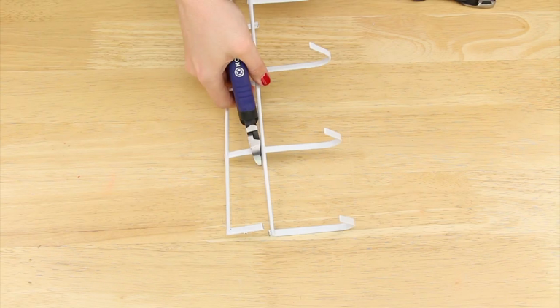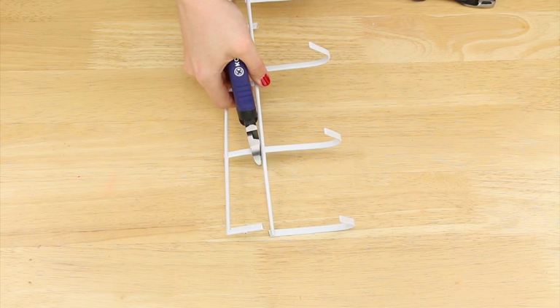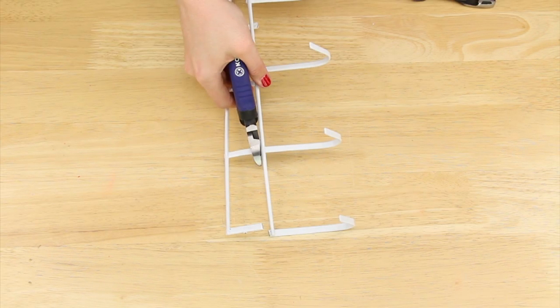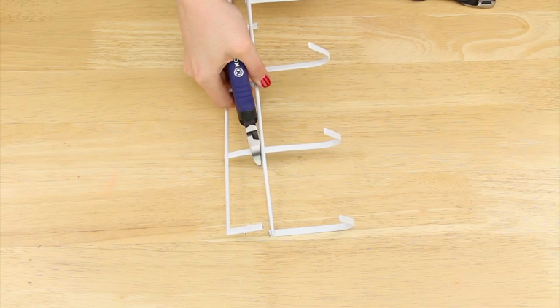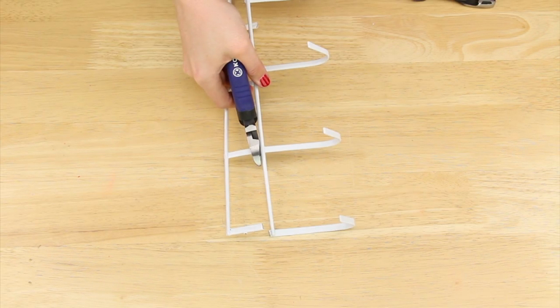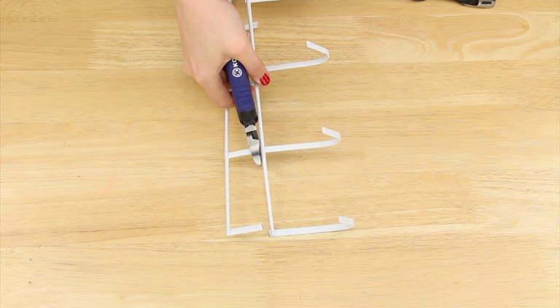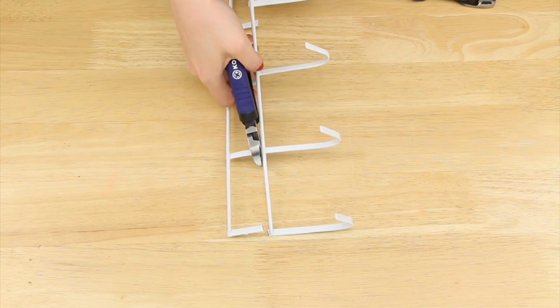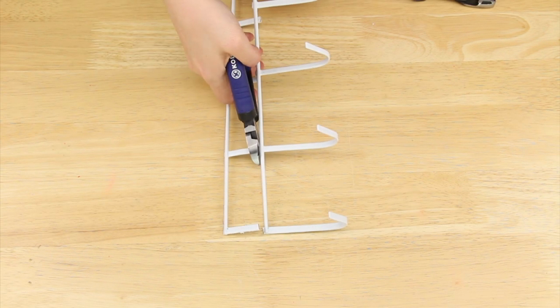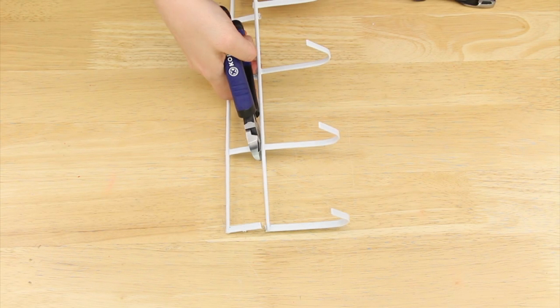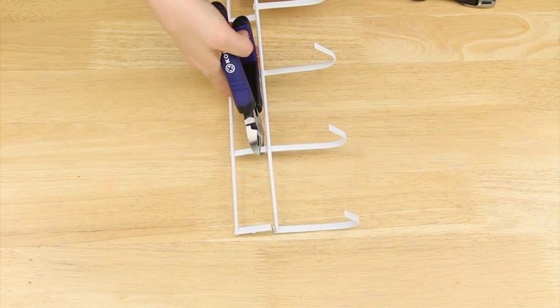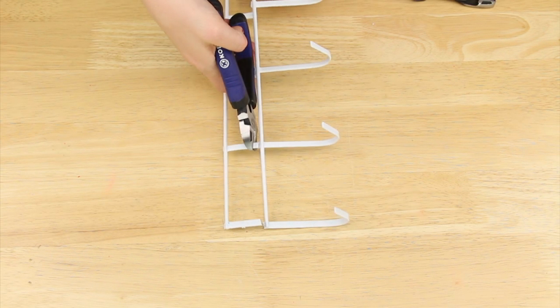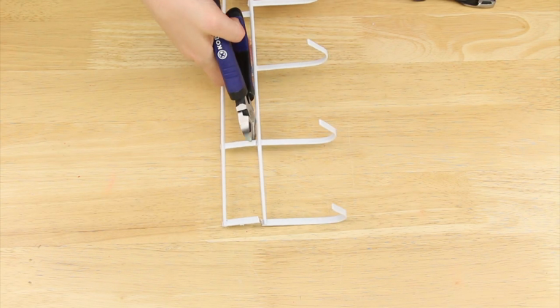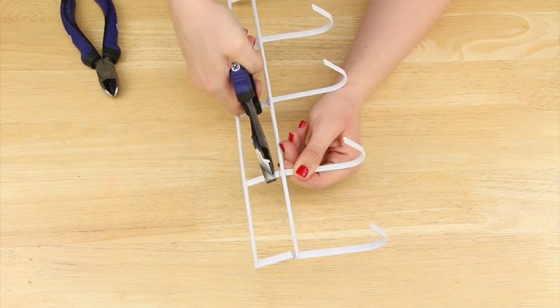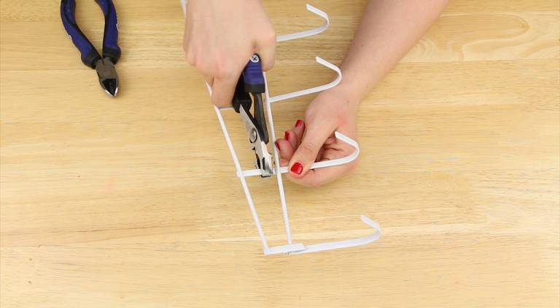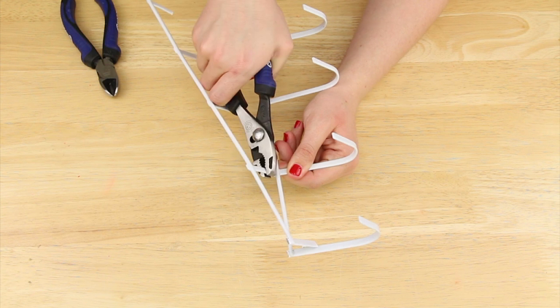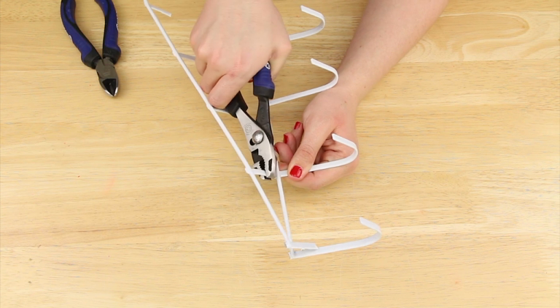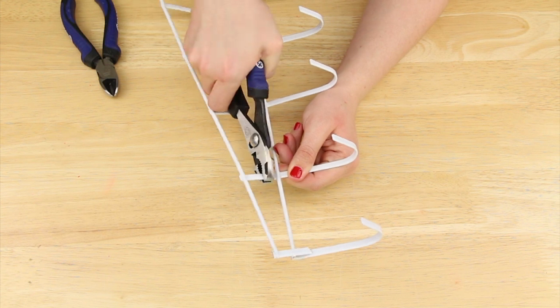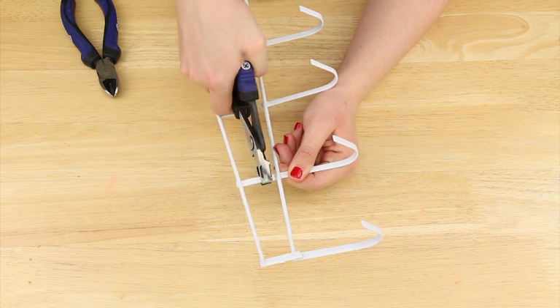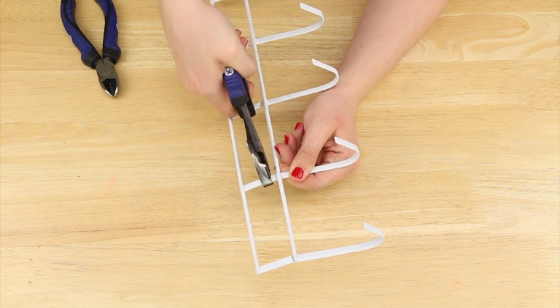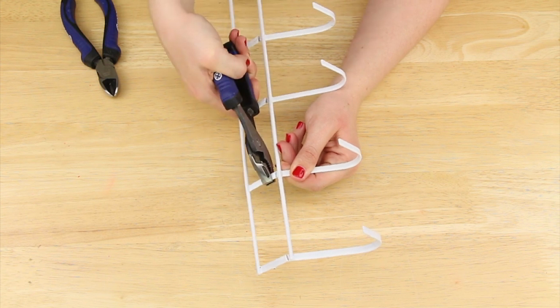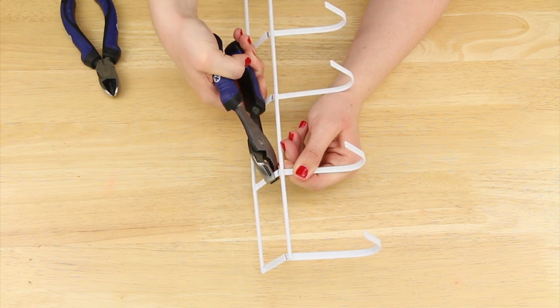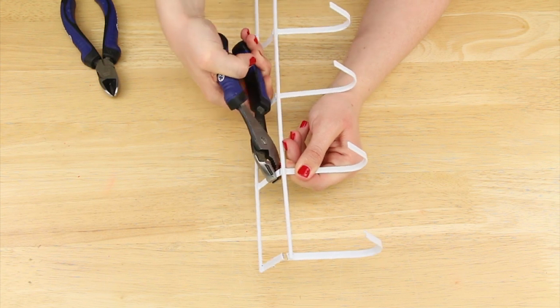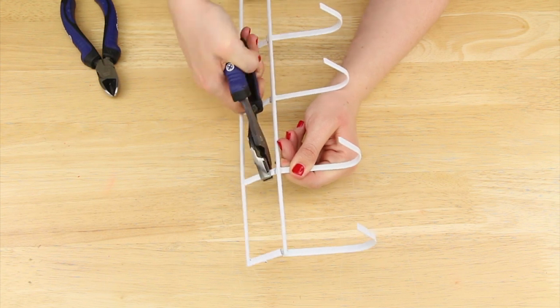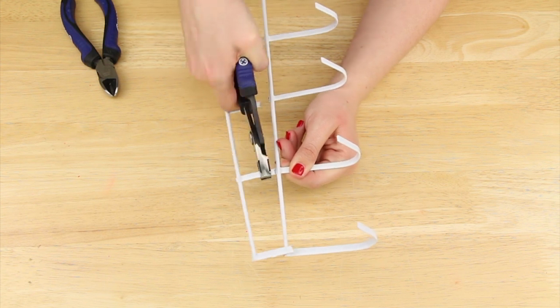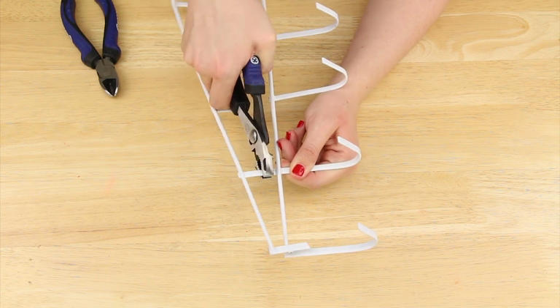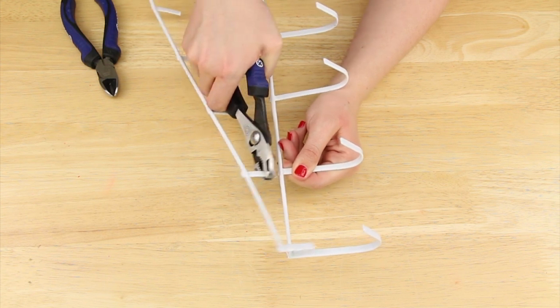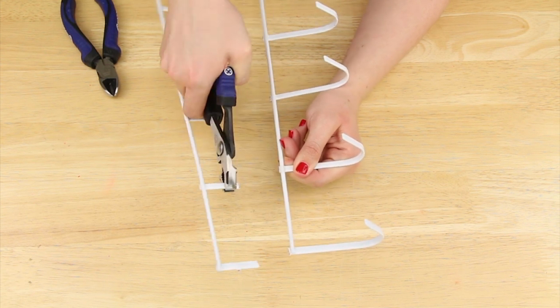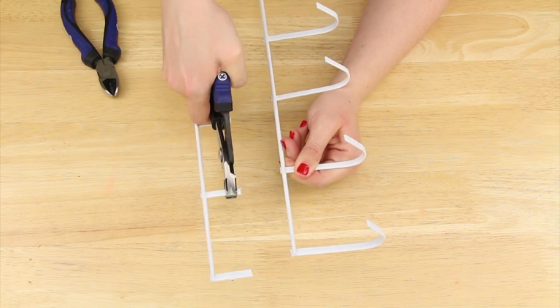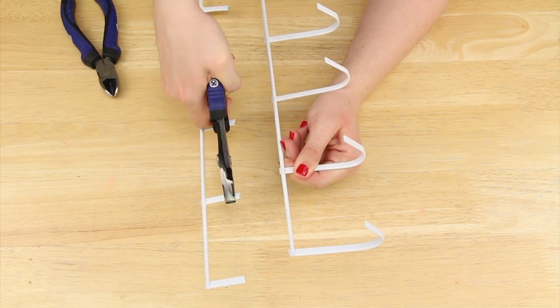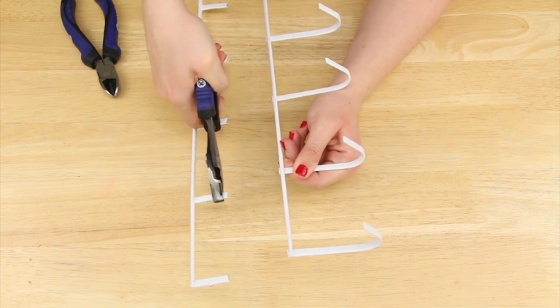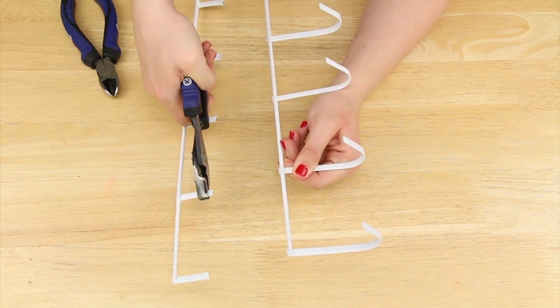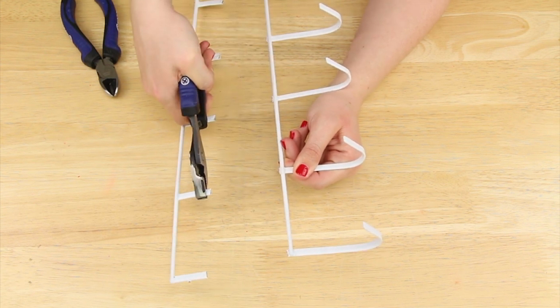I used wire cutters to score the metal. Then with pliers, I bent it back and forth, removing the bottom row of hooks.